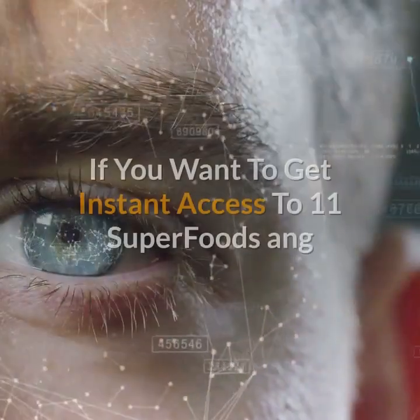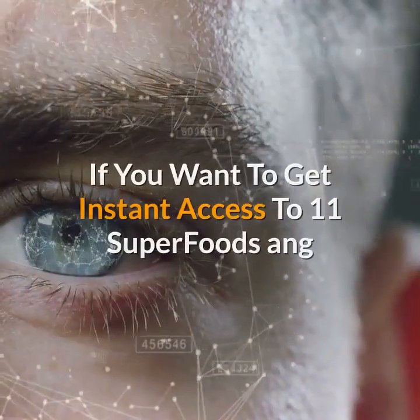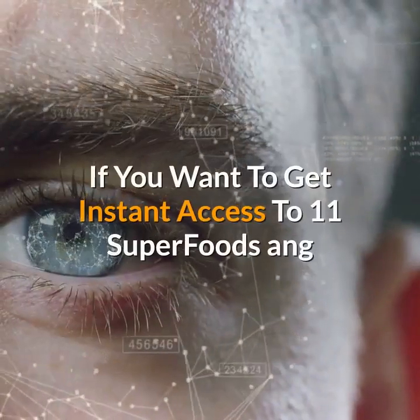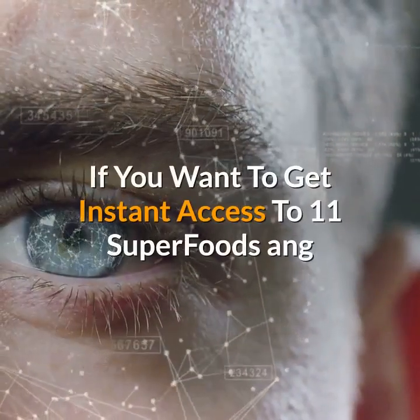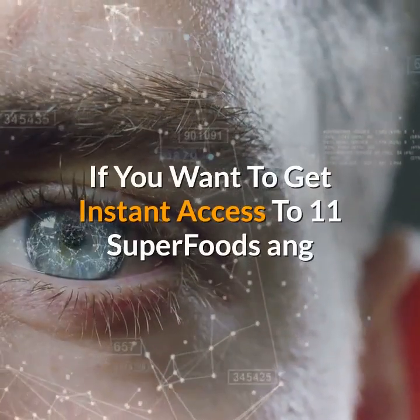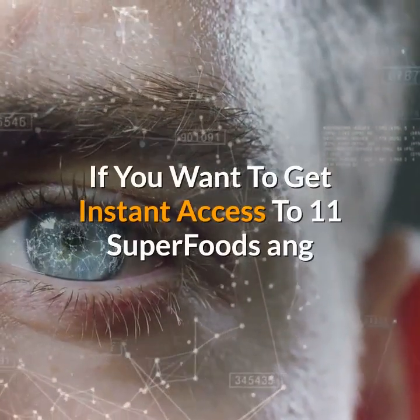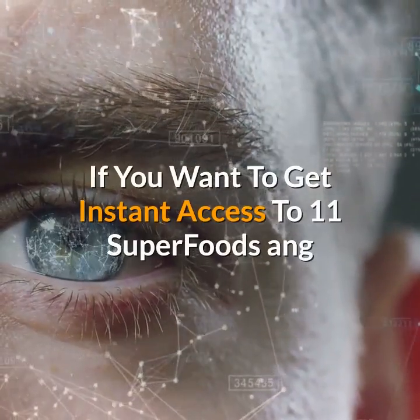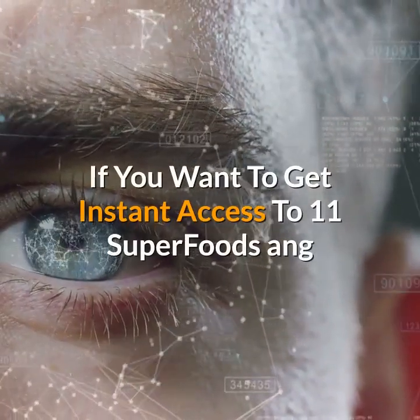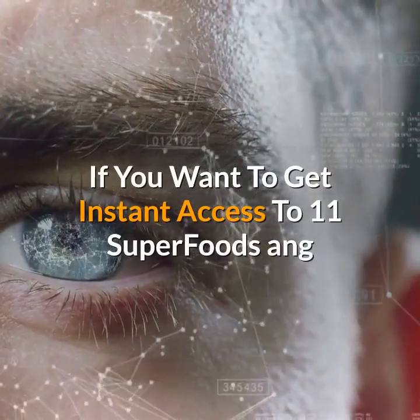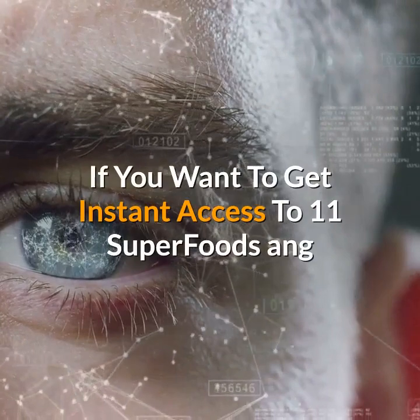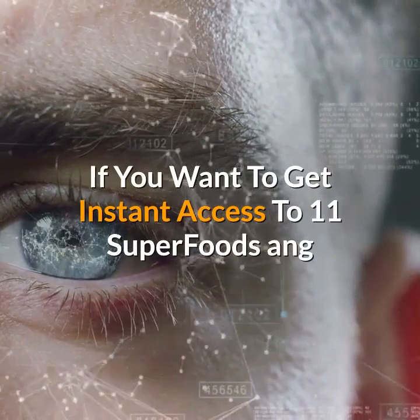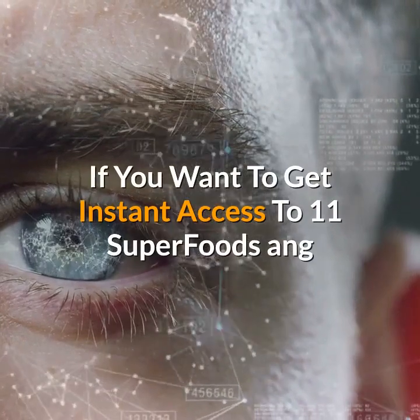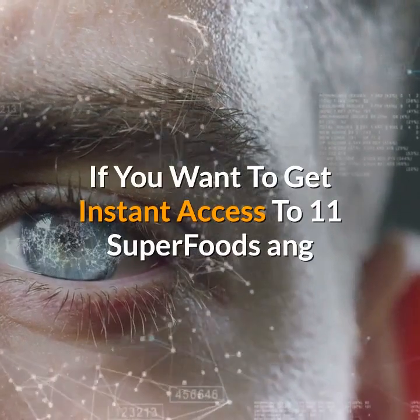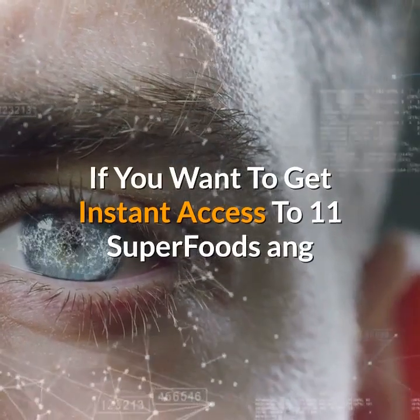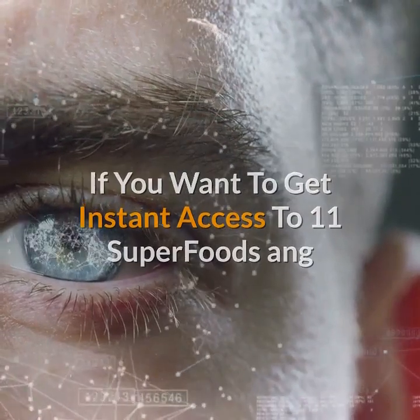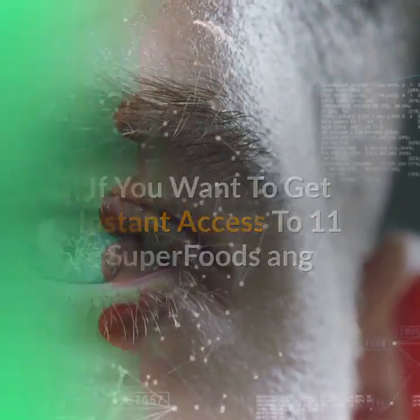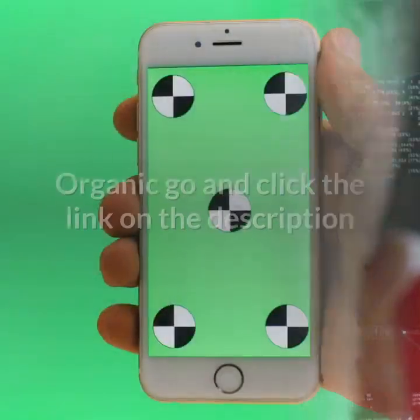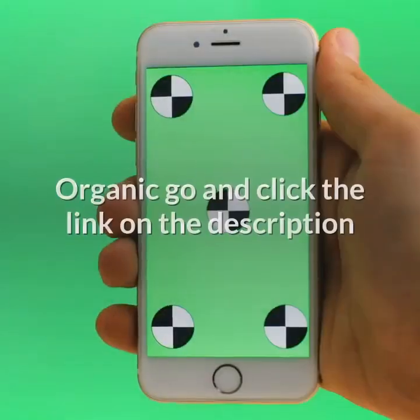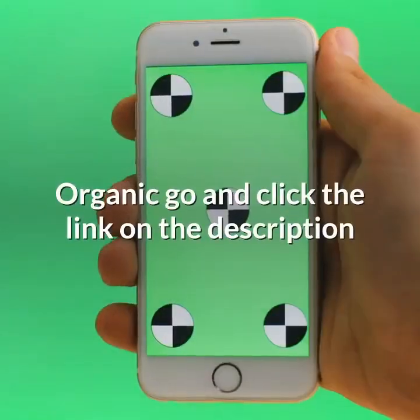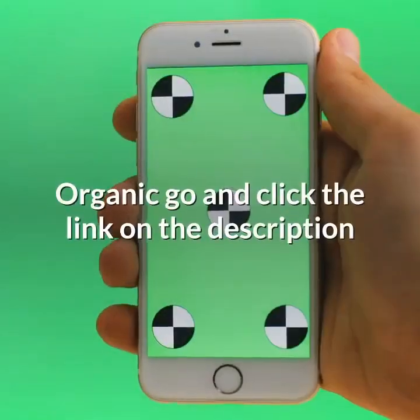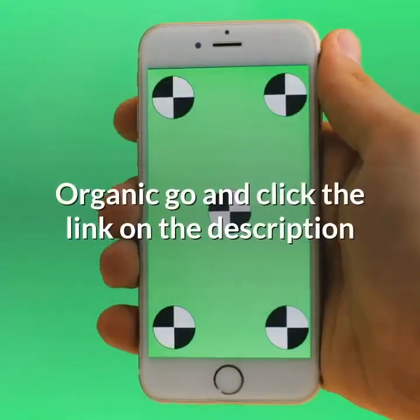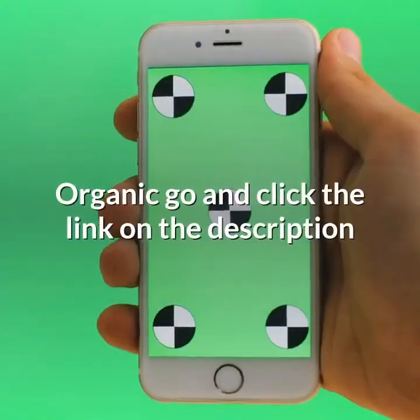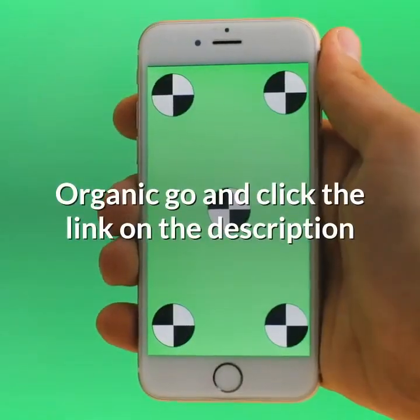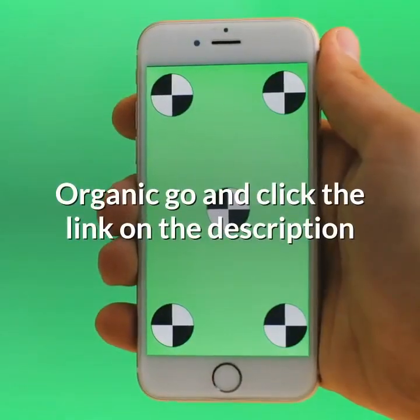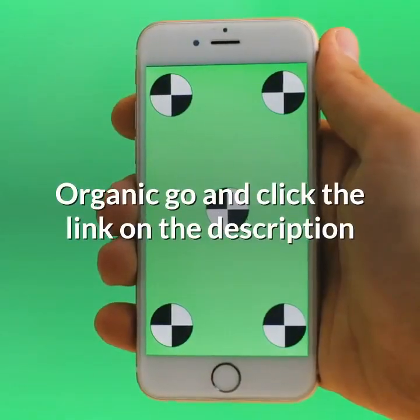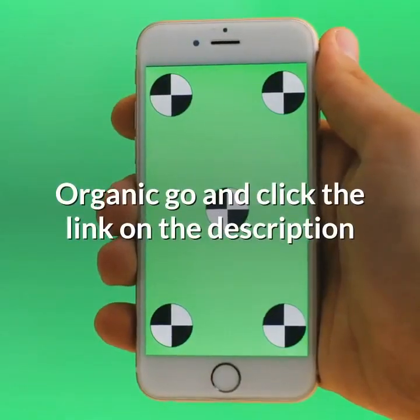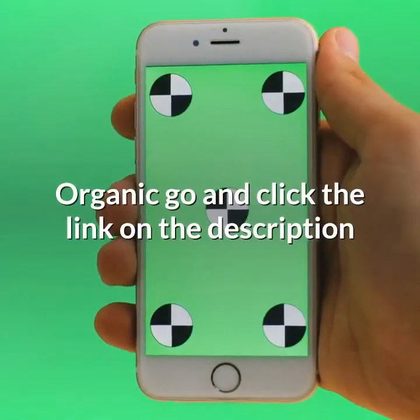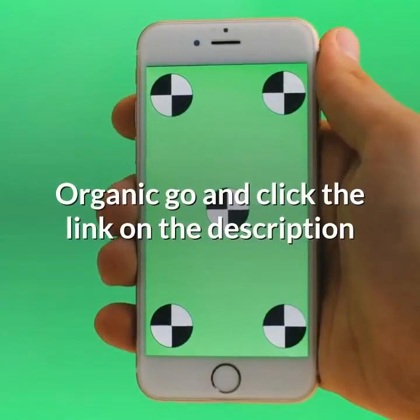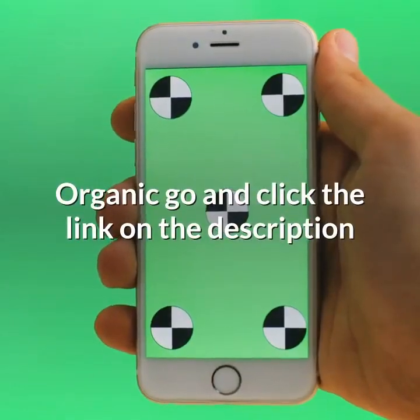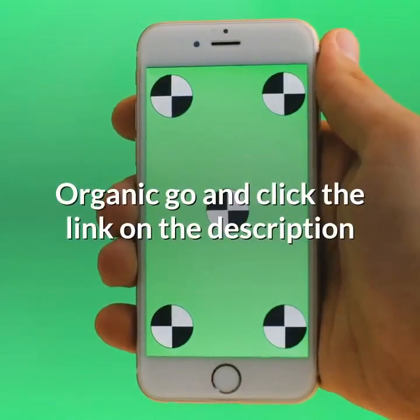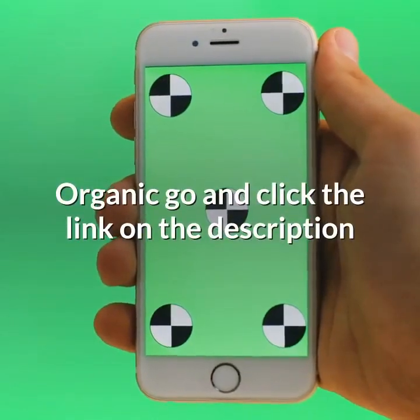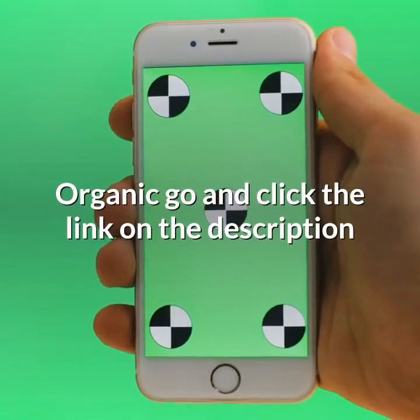If you want to get instant access to 11 Superfoods and Organic, go and click the link in the description. Thank you for listening.